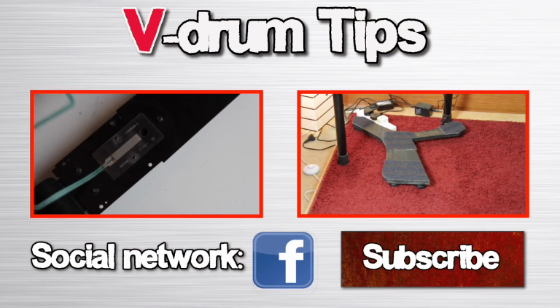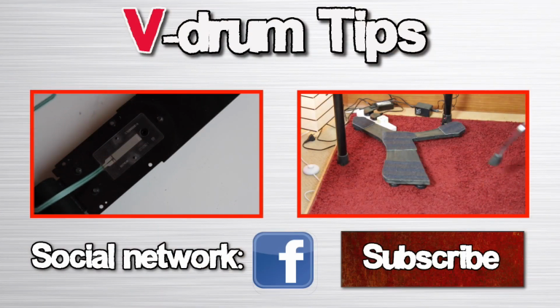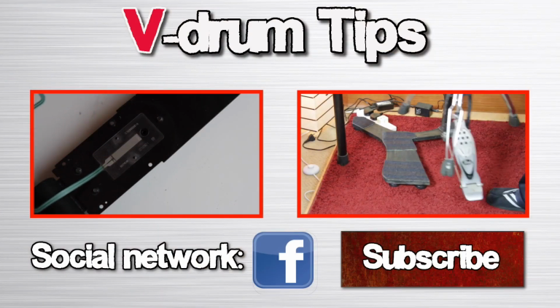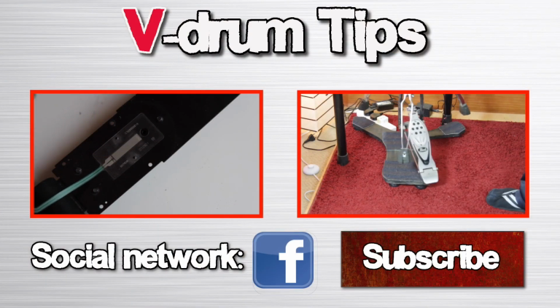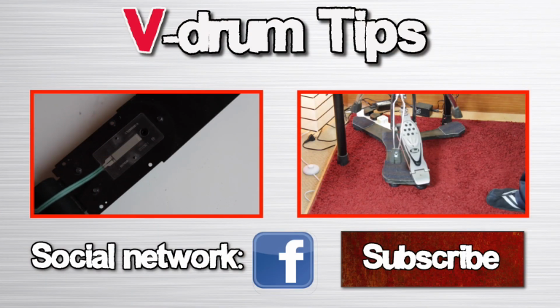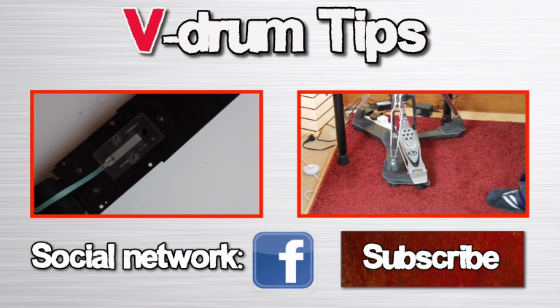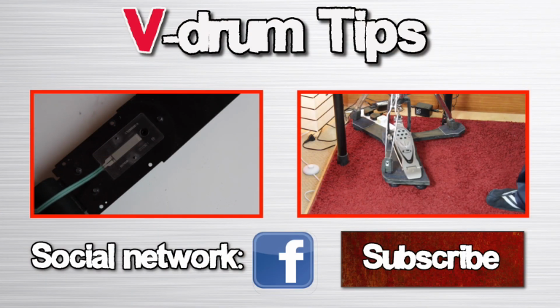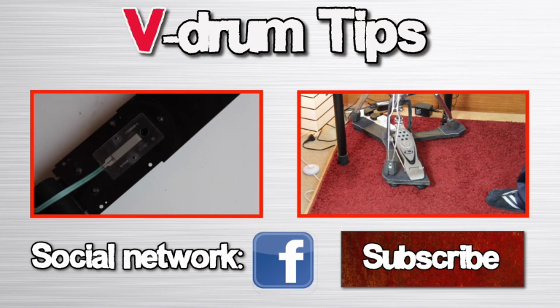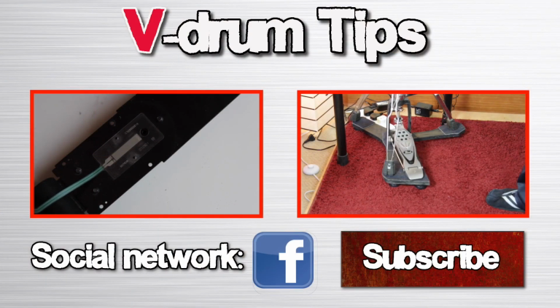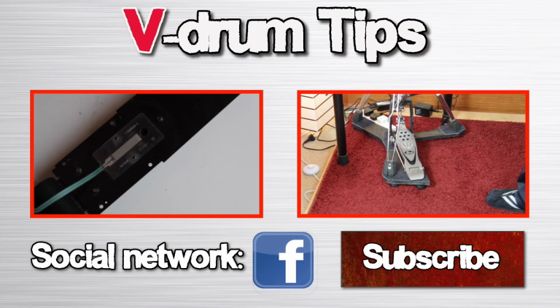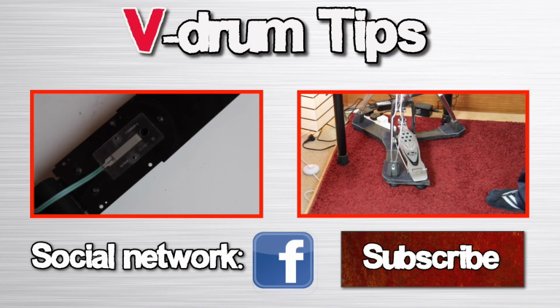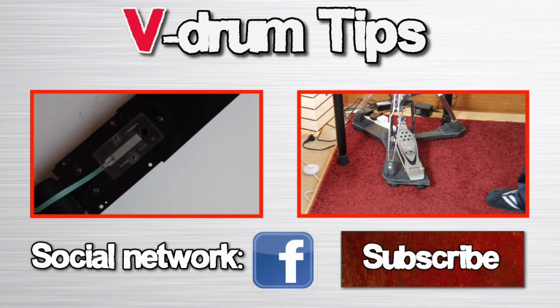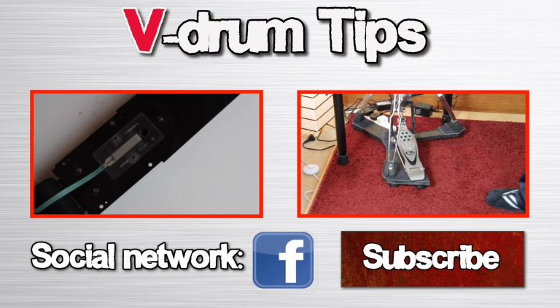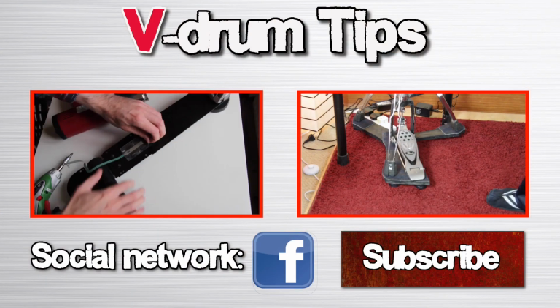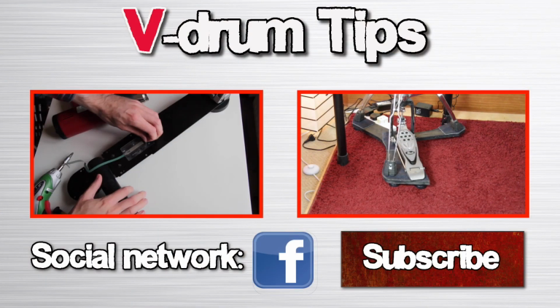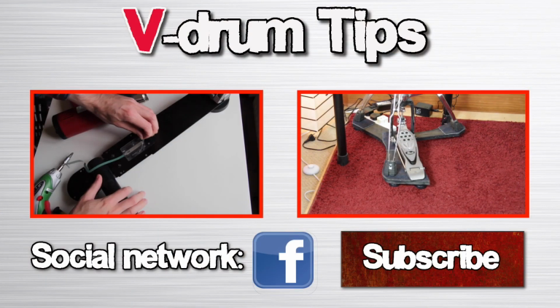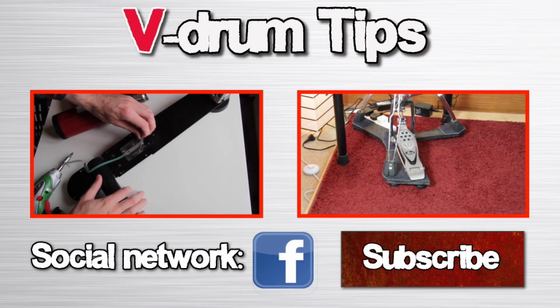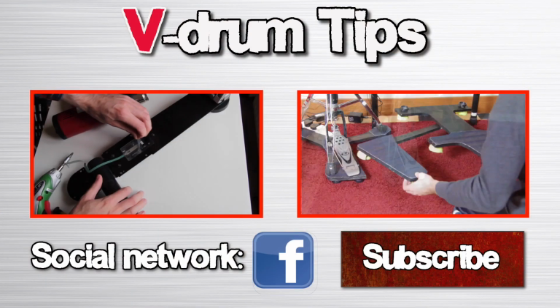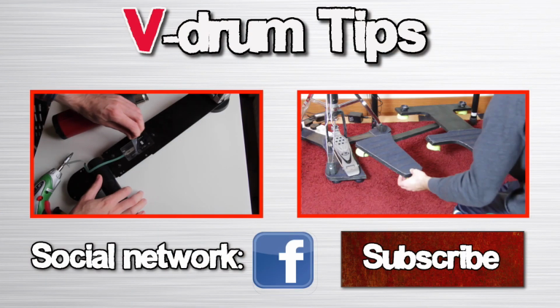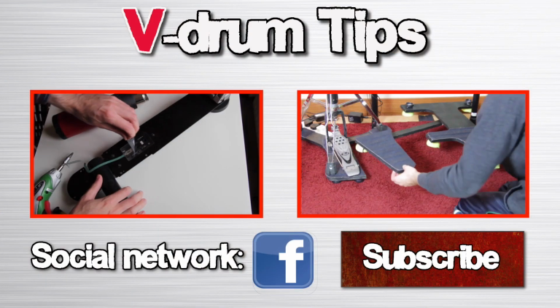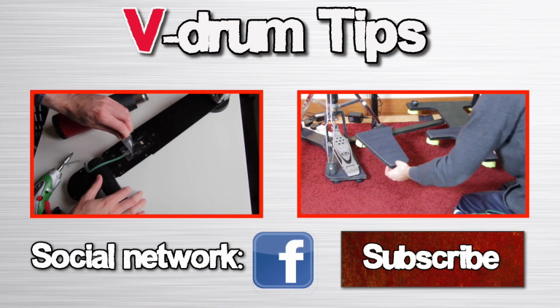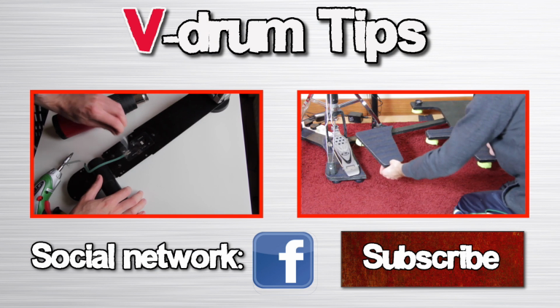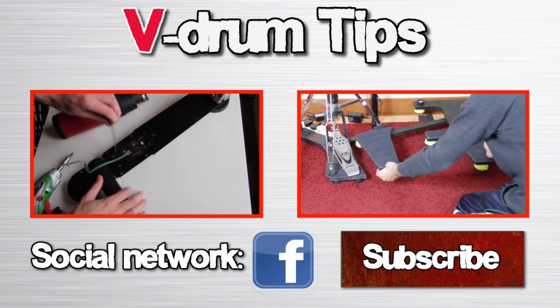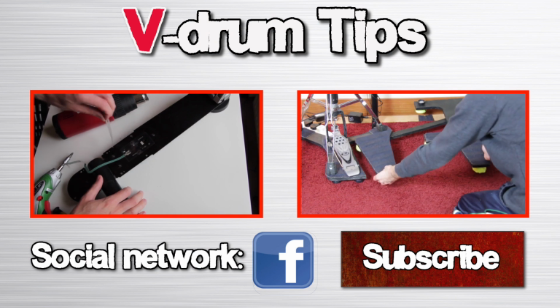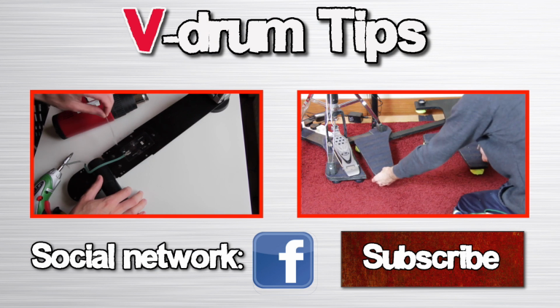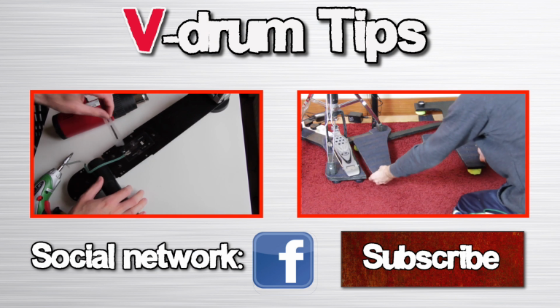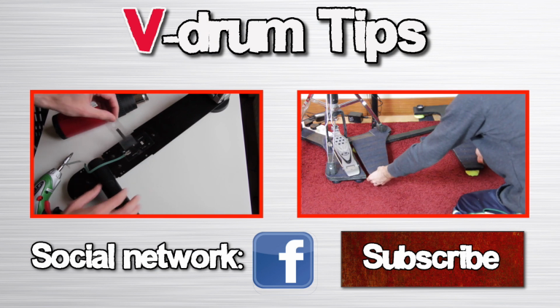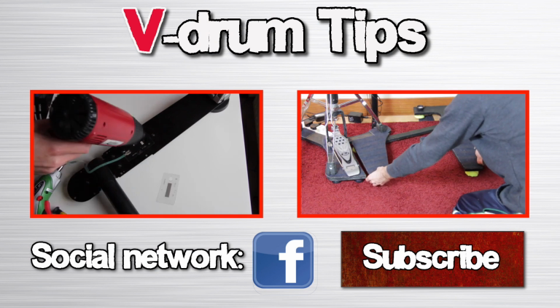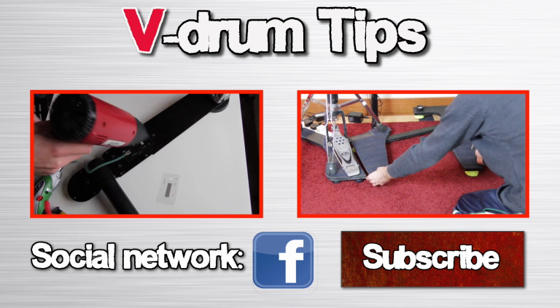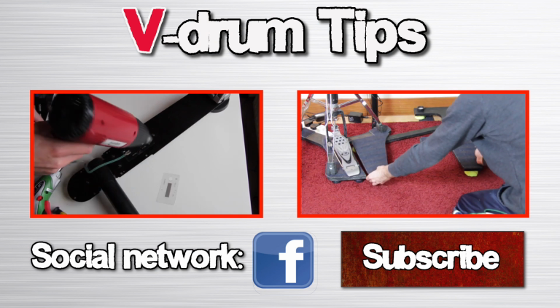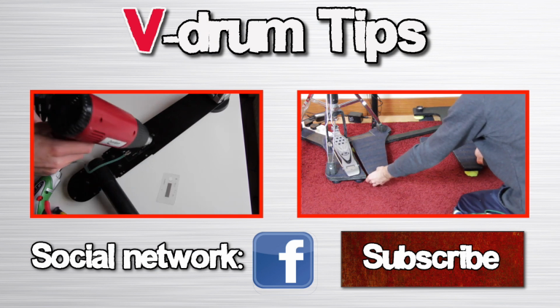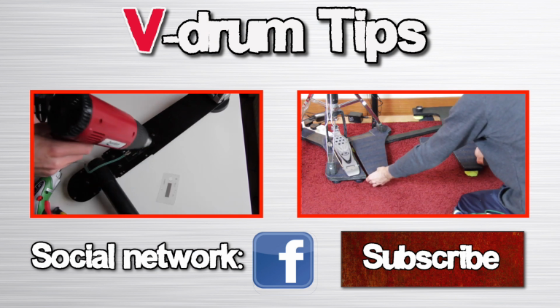Check out our other videos by clicking these windows. See you next time!